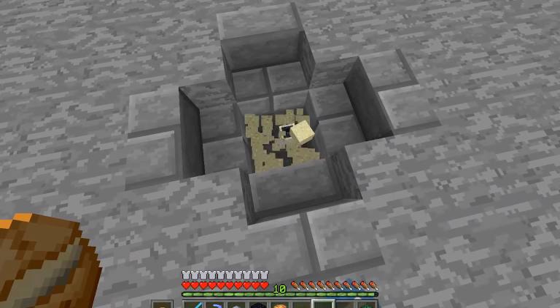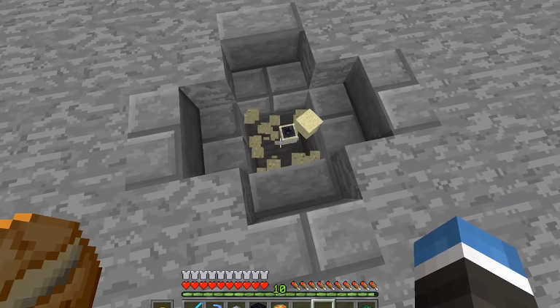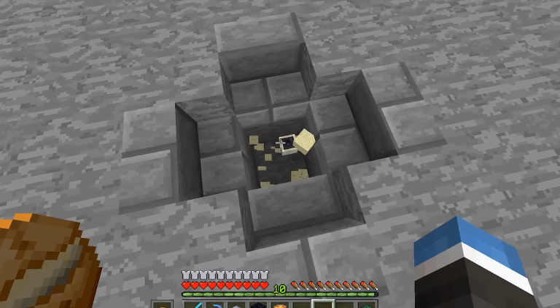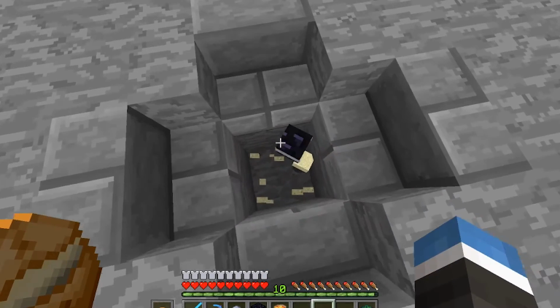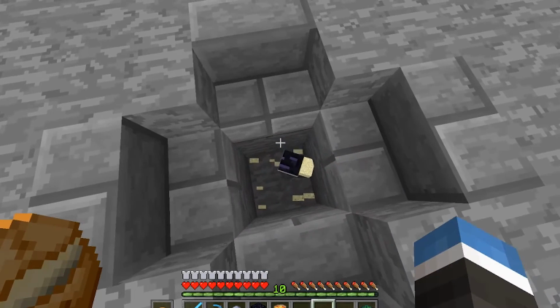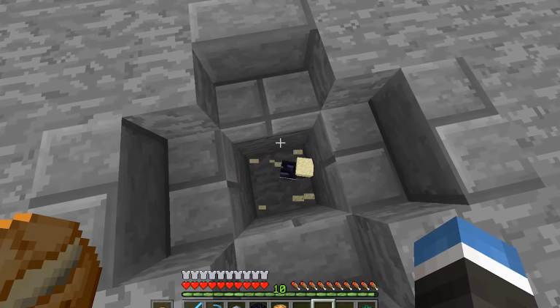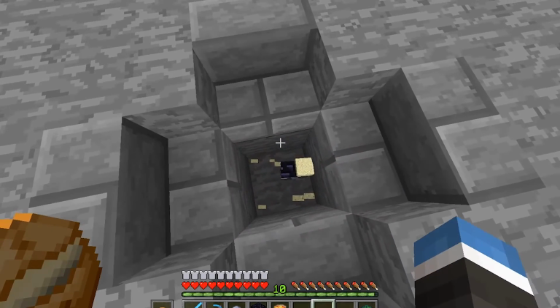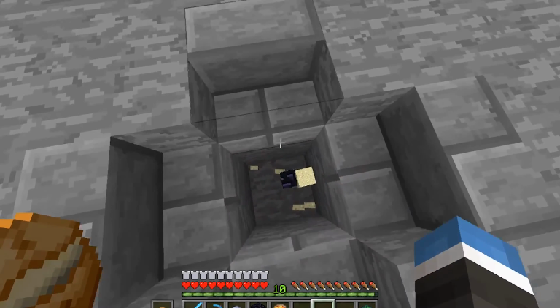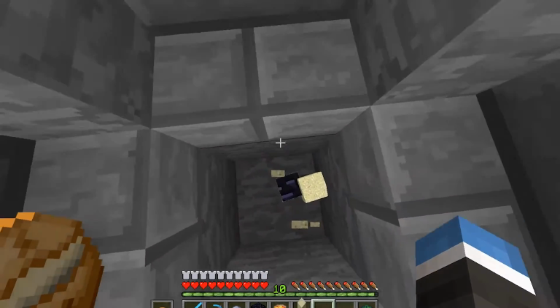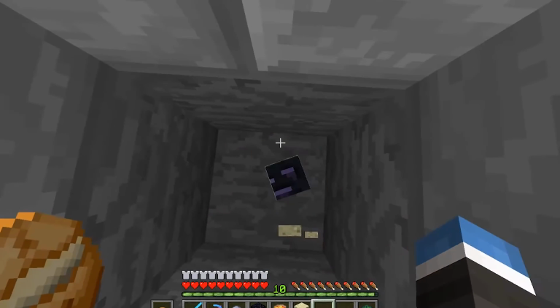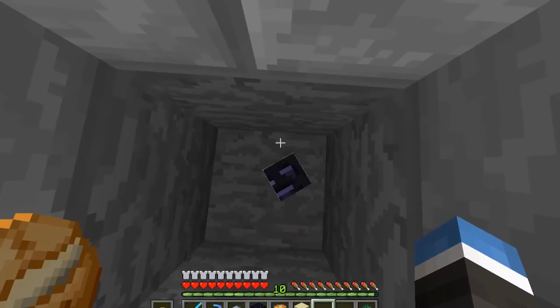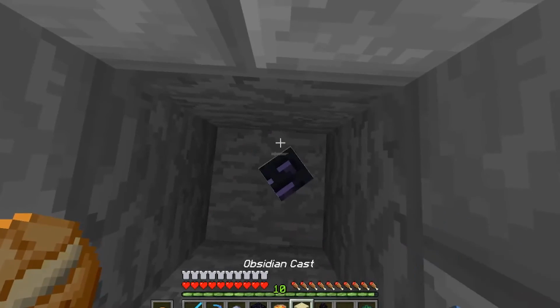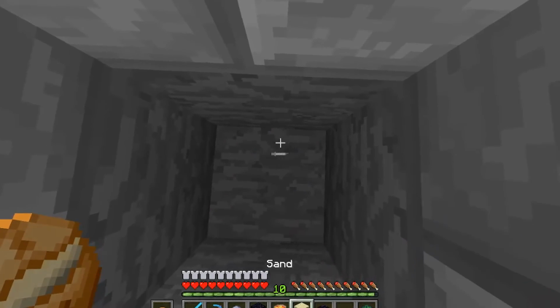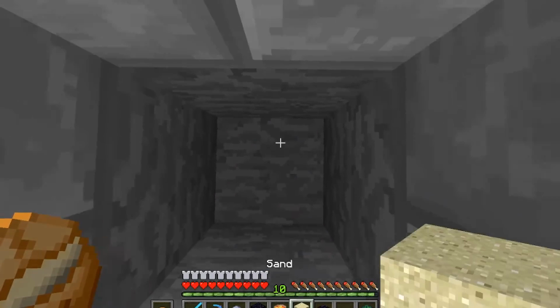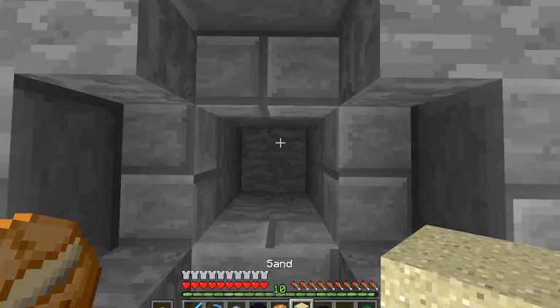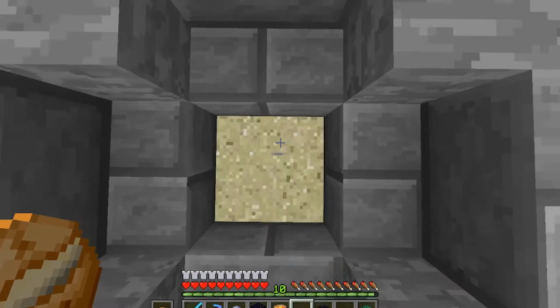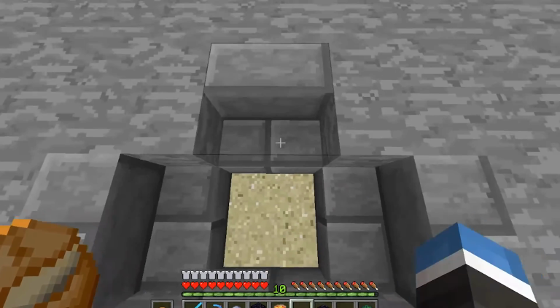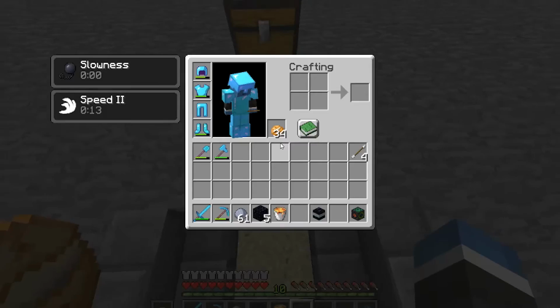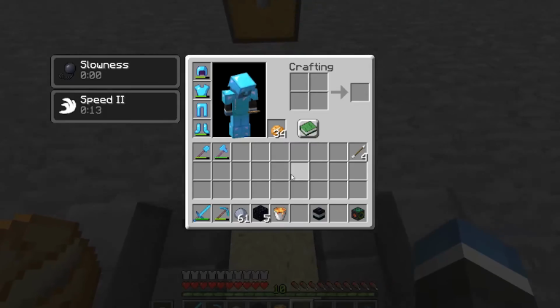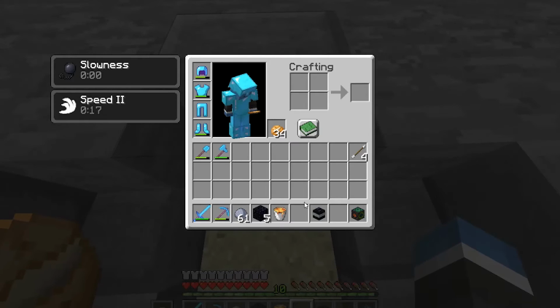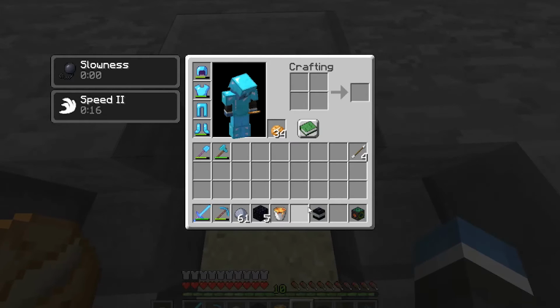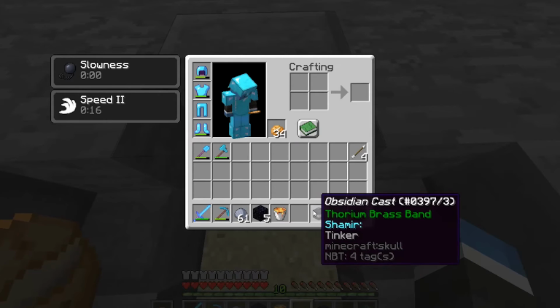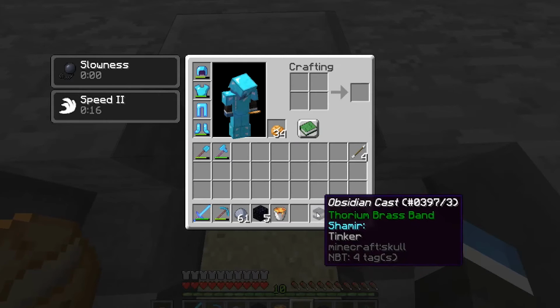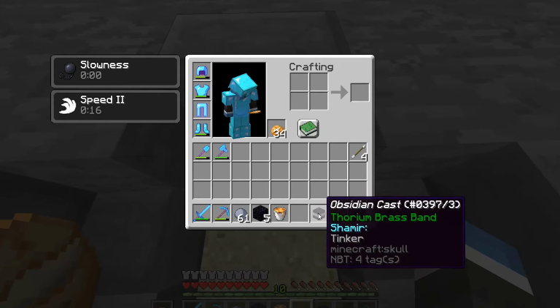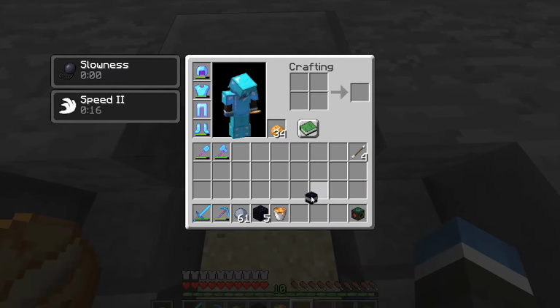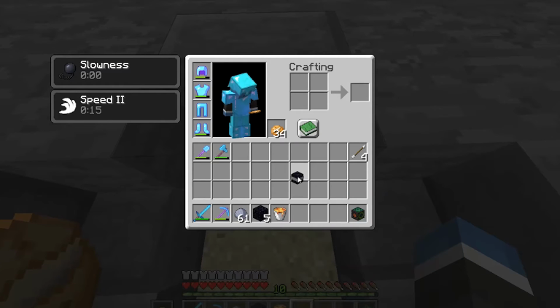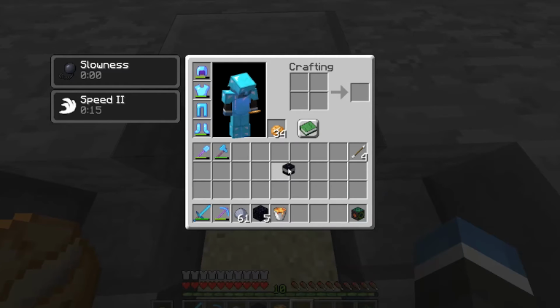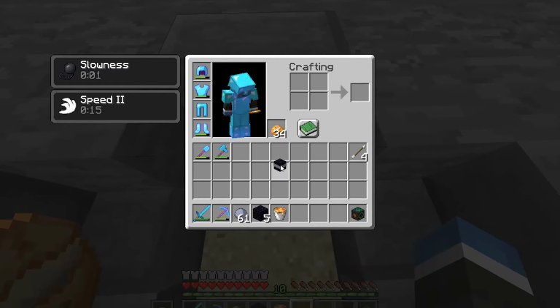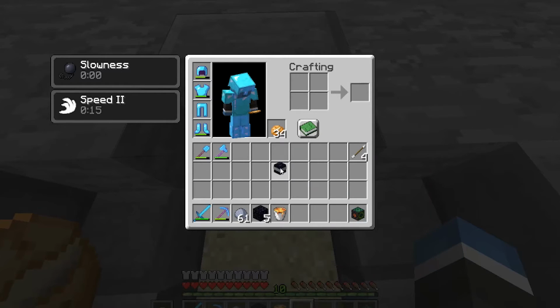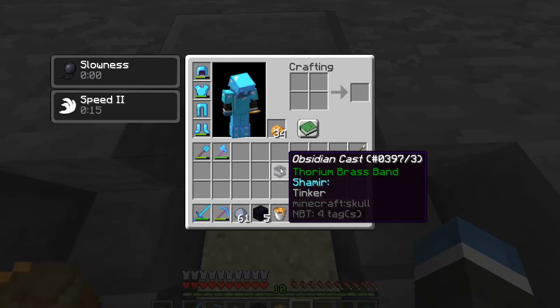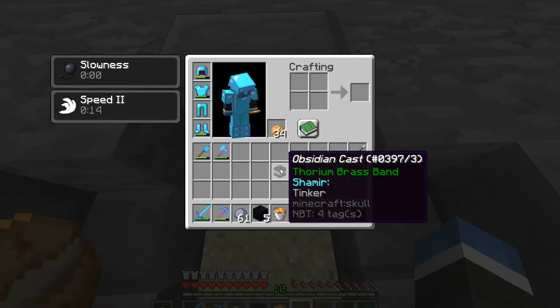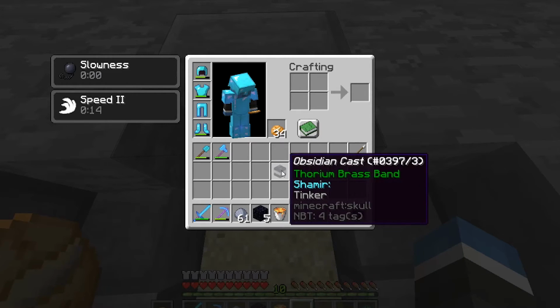After rolling in the ore, I used thorium brass for this alloy, which could have been spiraculum or tinker. In this case I got tinker.